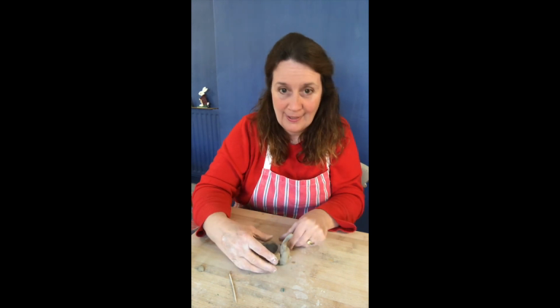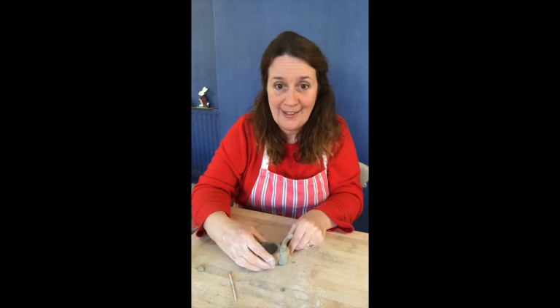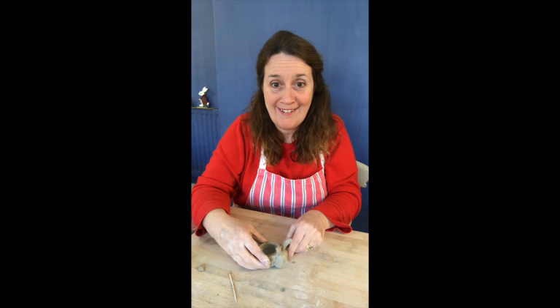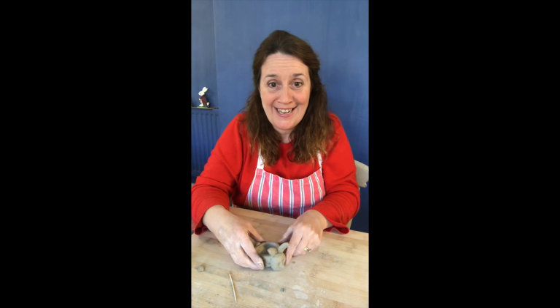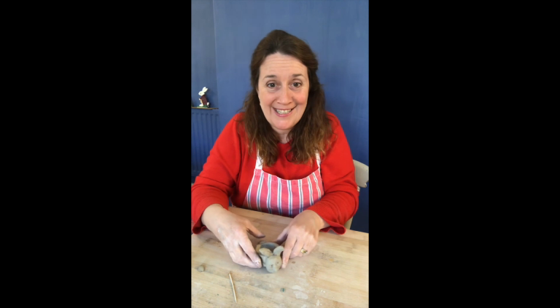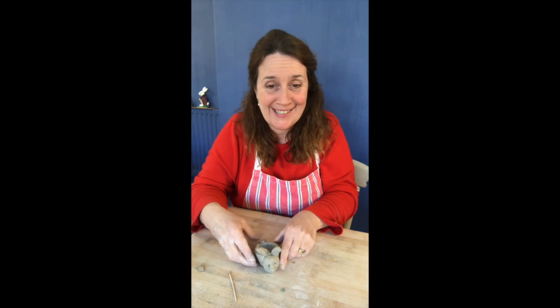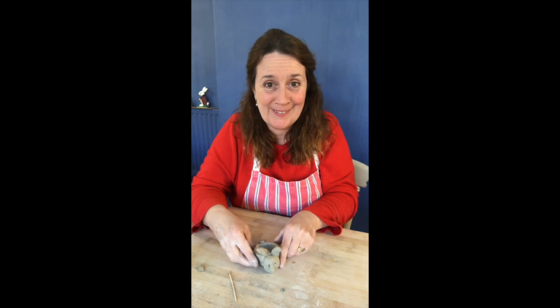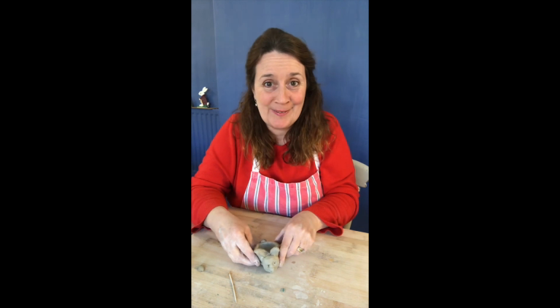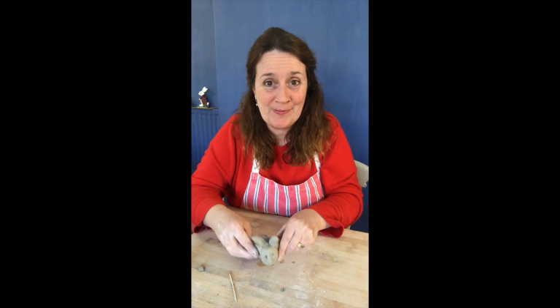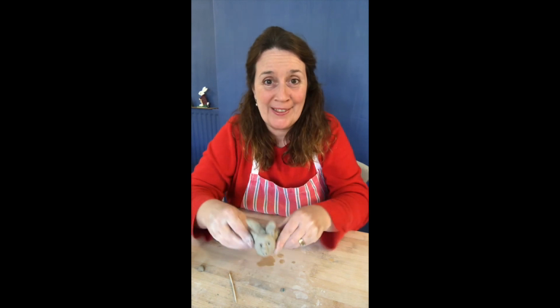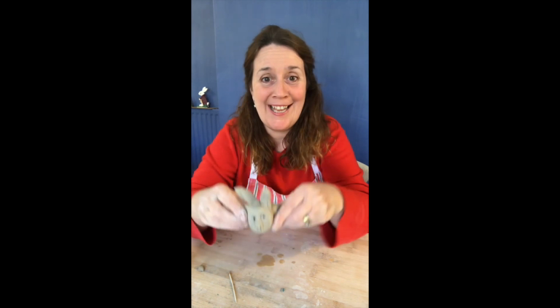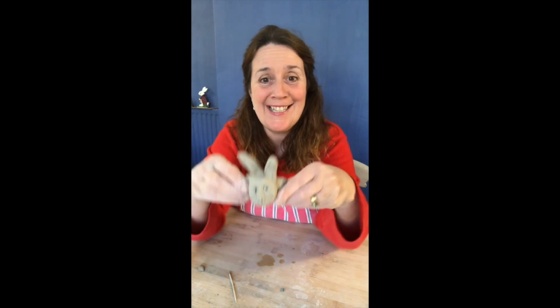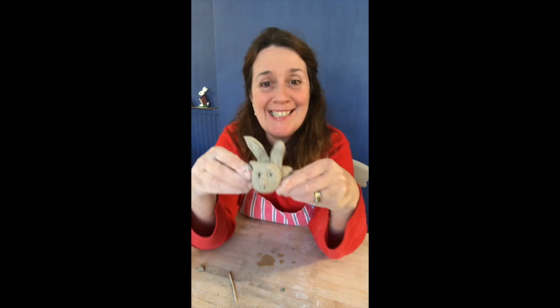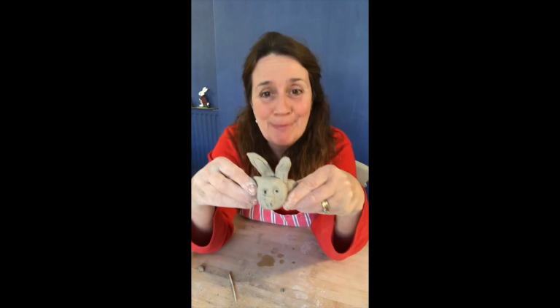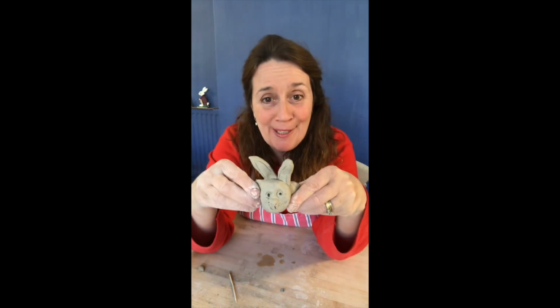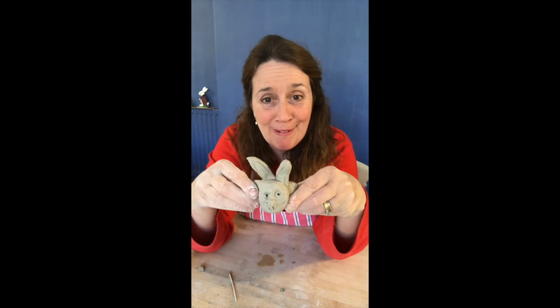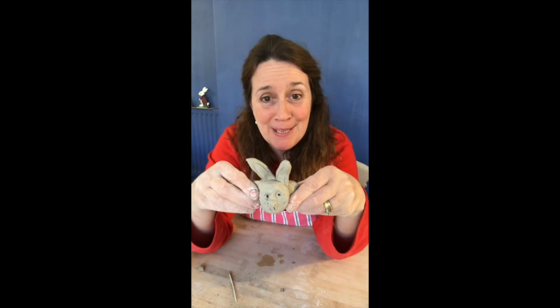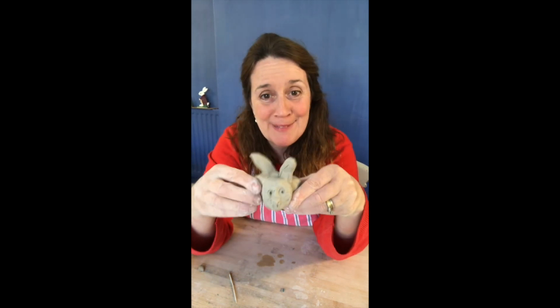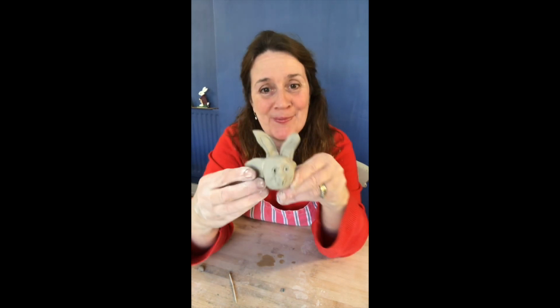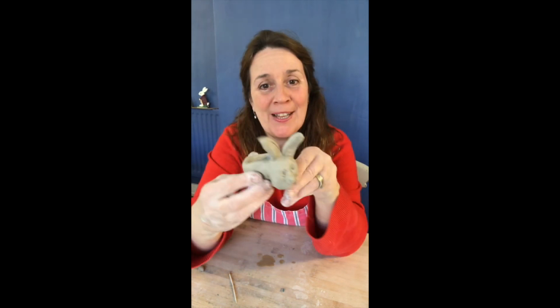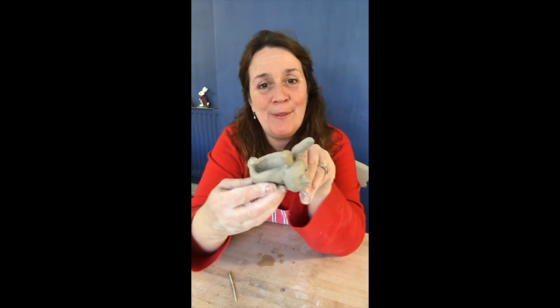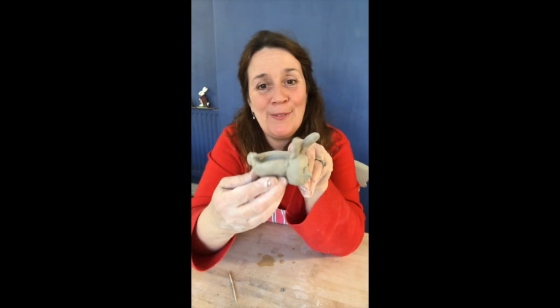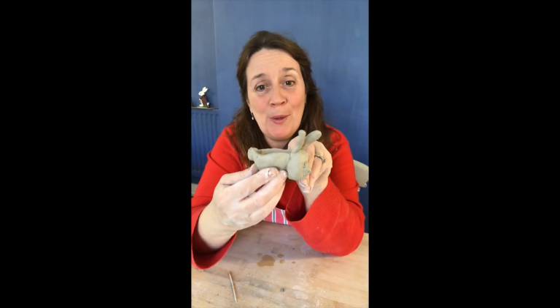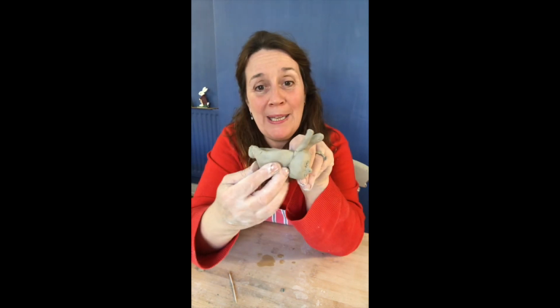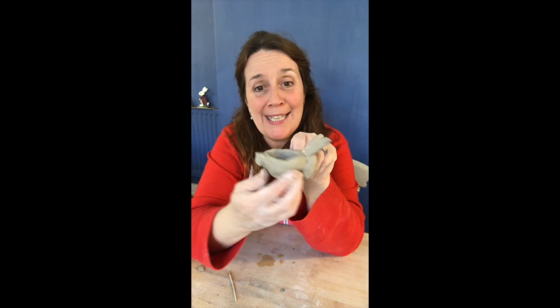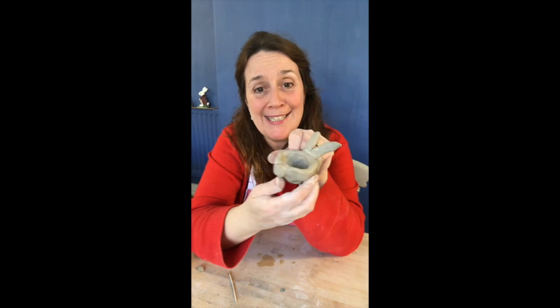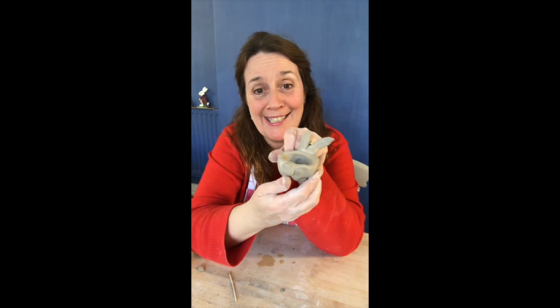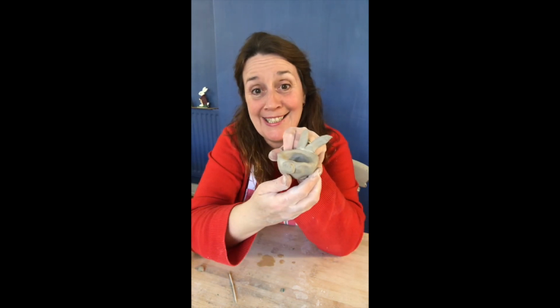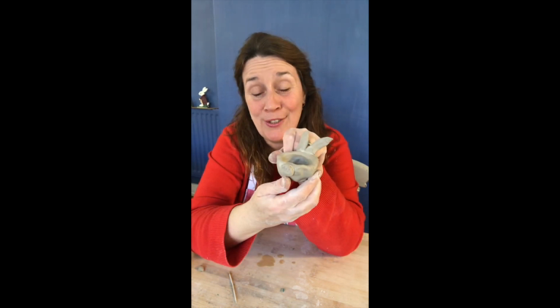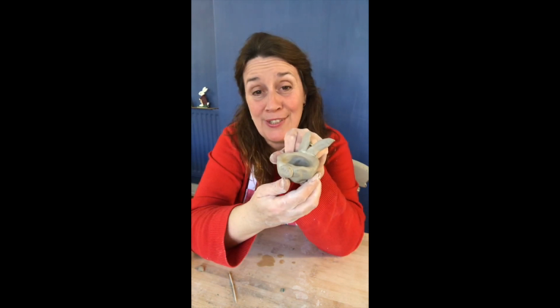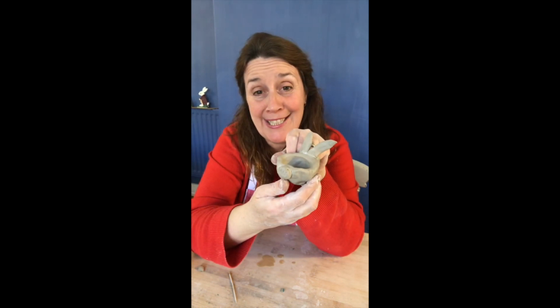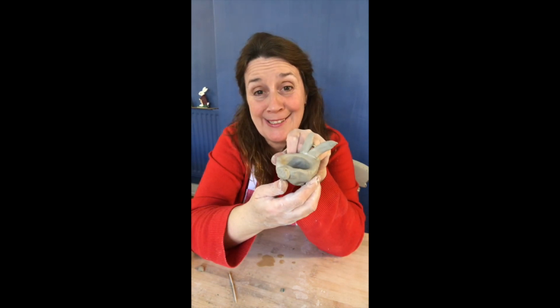There he is — a little bunny rabbit with floppy ears and a fluffy tail.